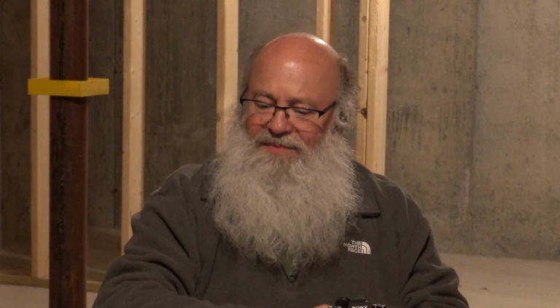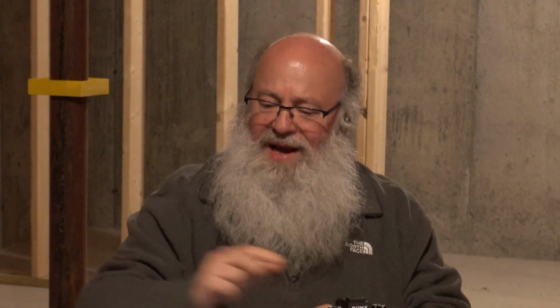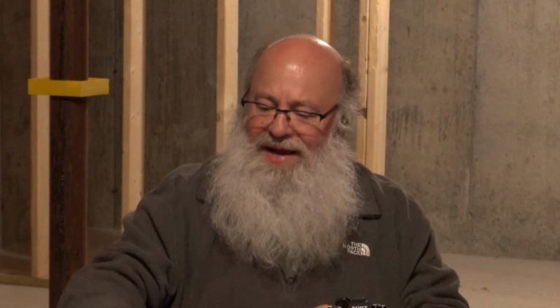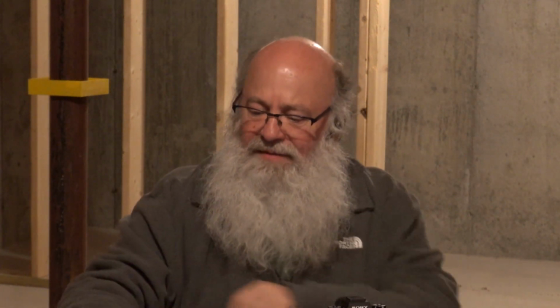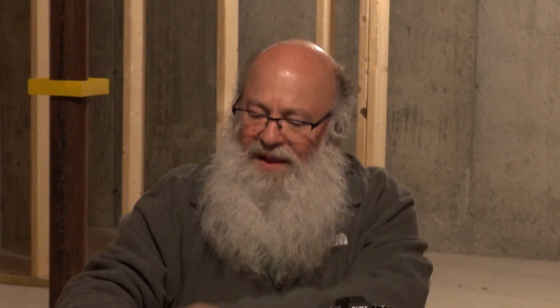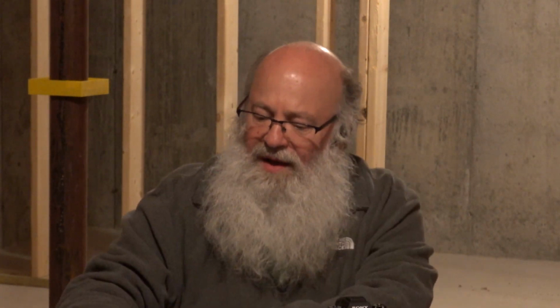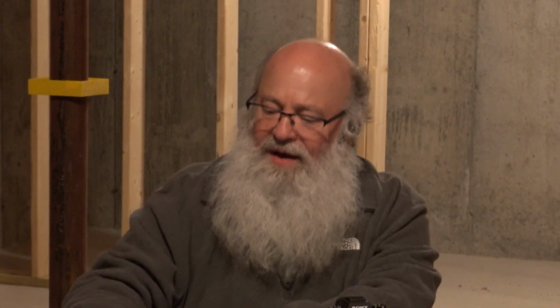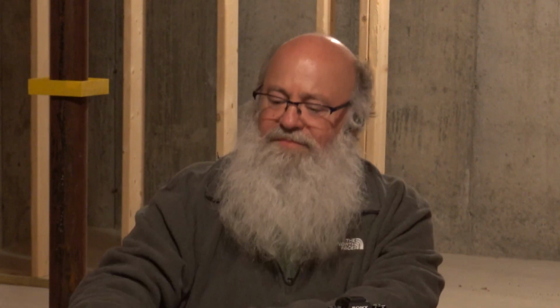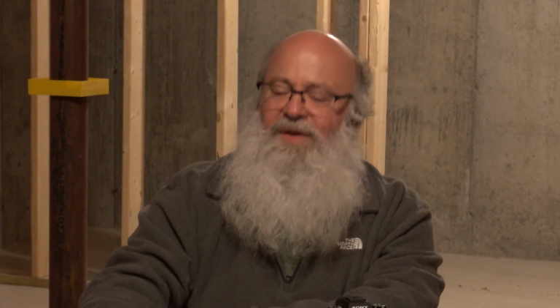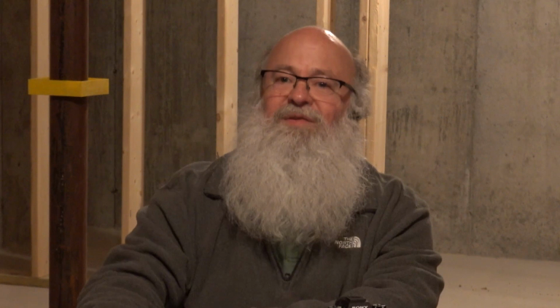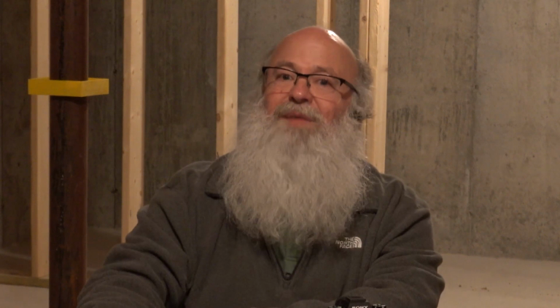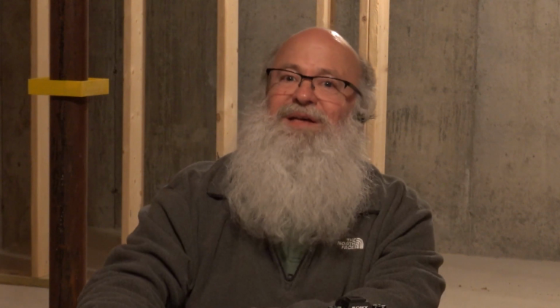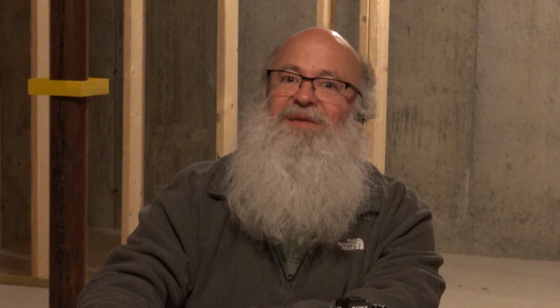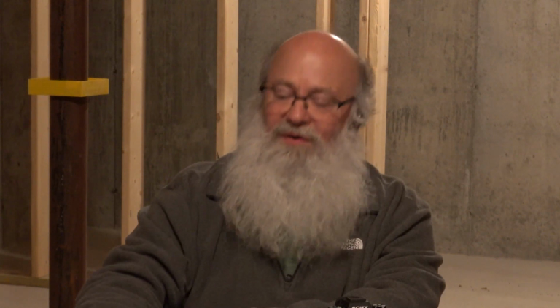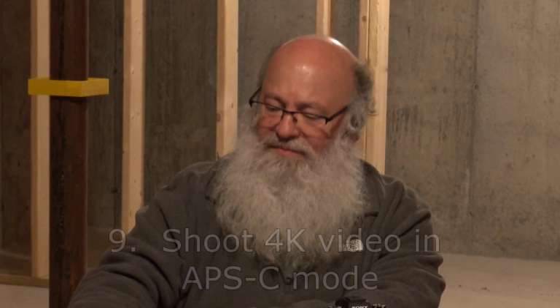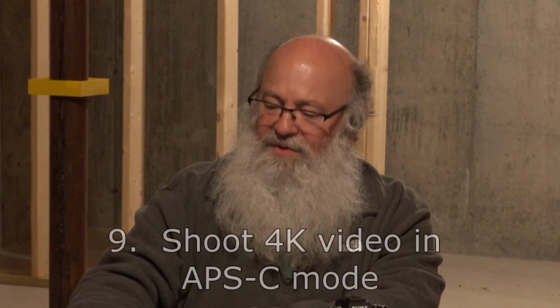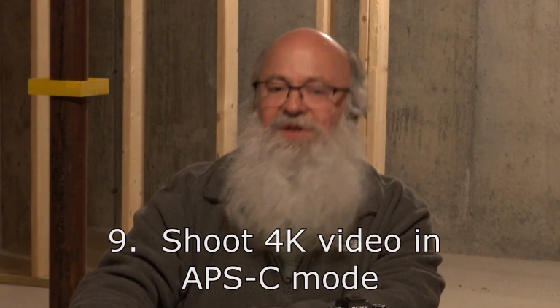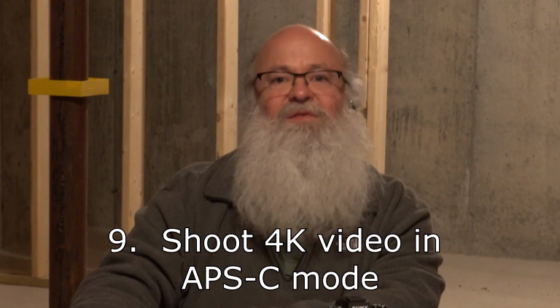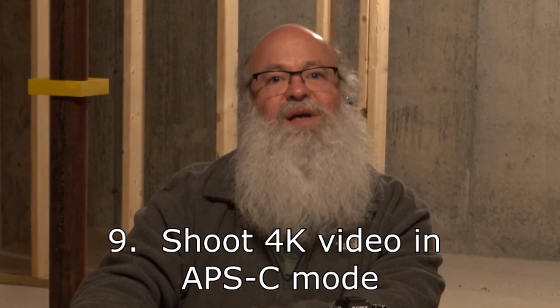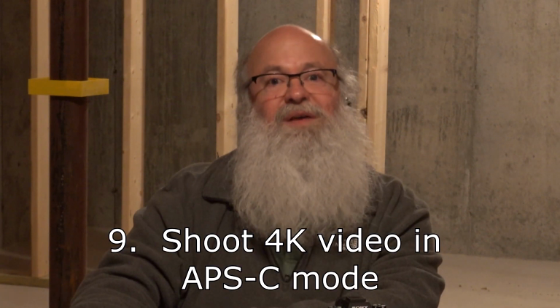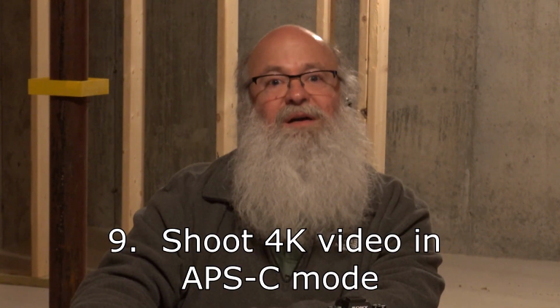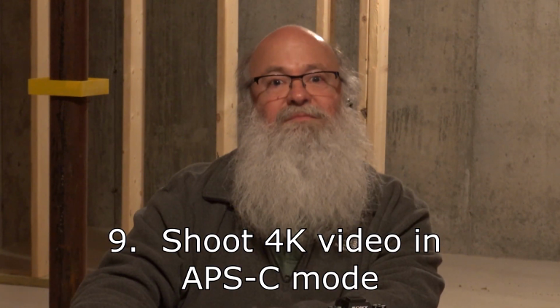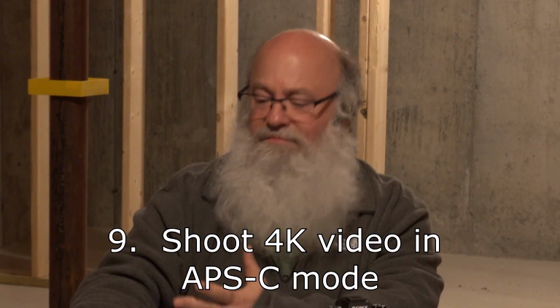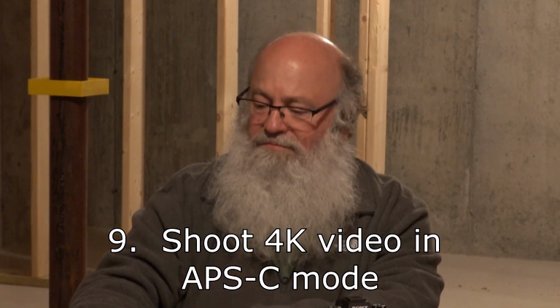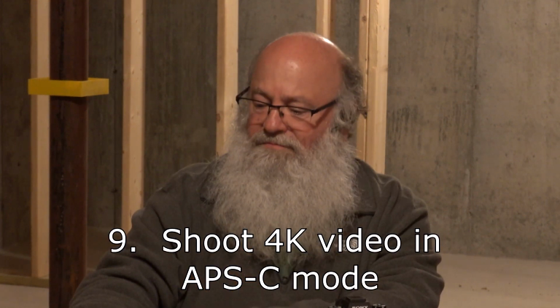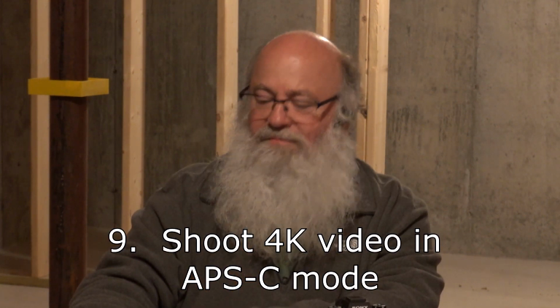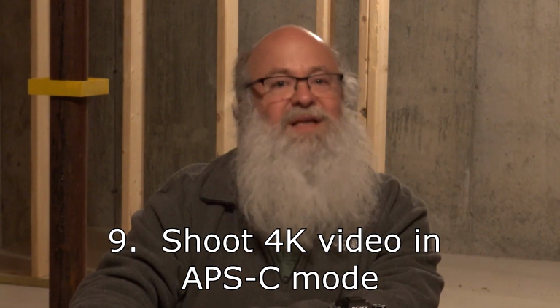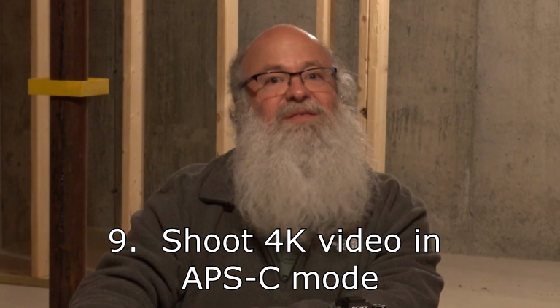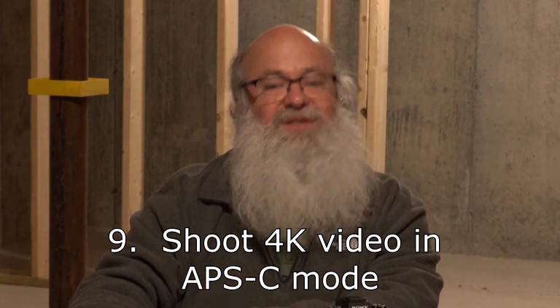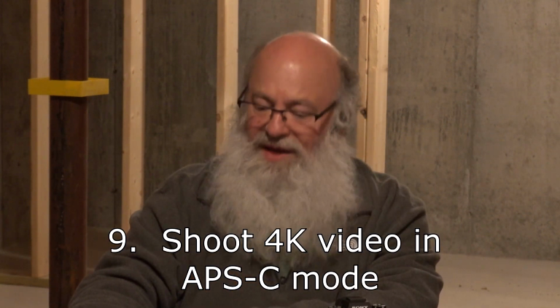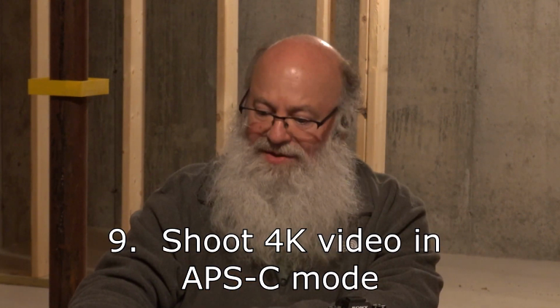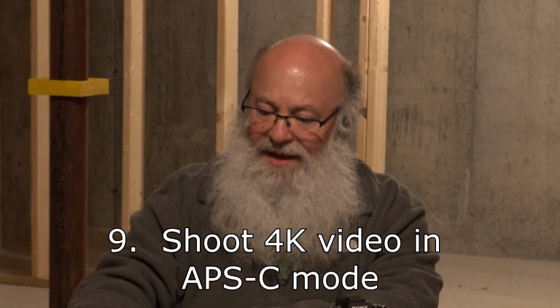Number nine: if you're in APS-C mode, you can shoot 4K video. The A7S III can't do that.